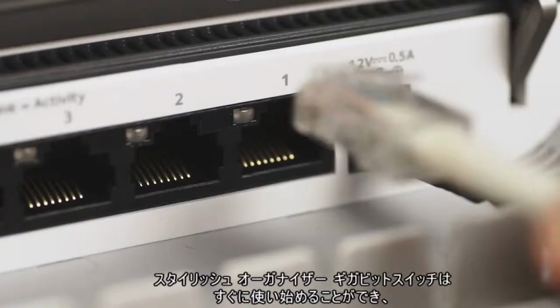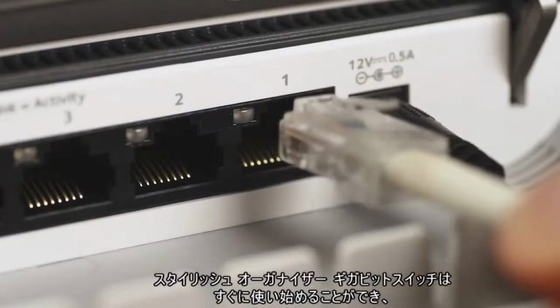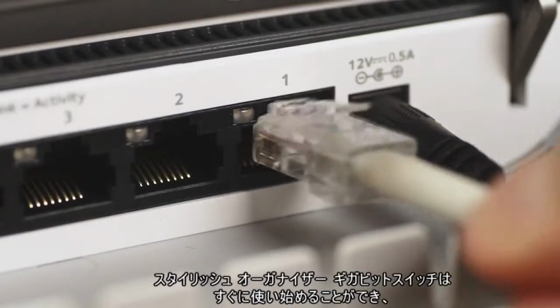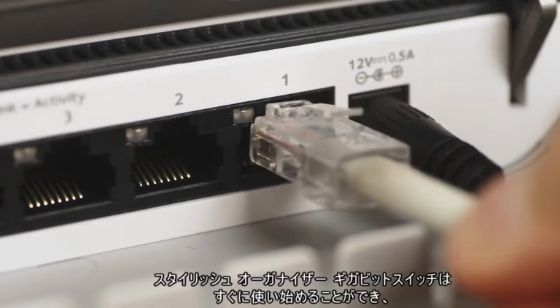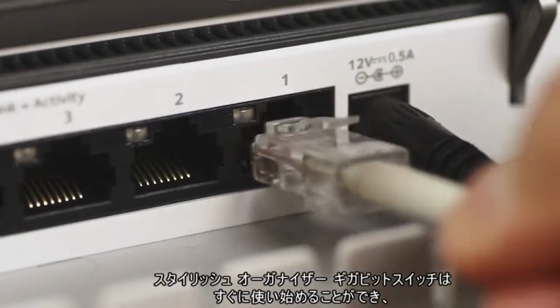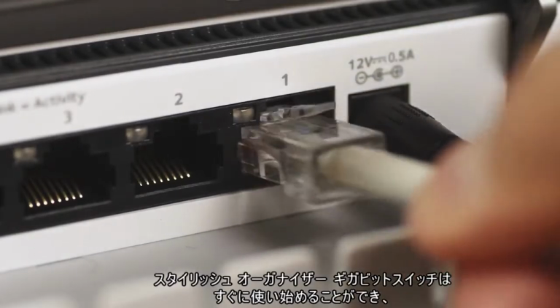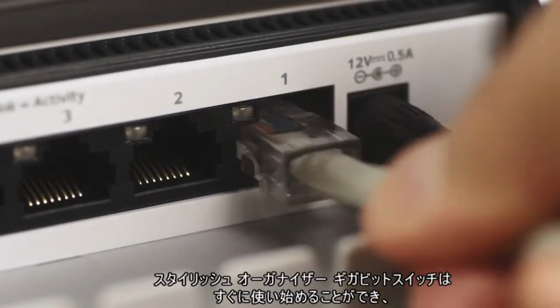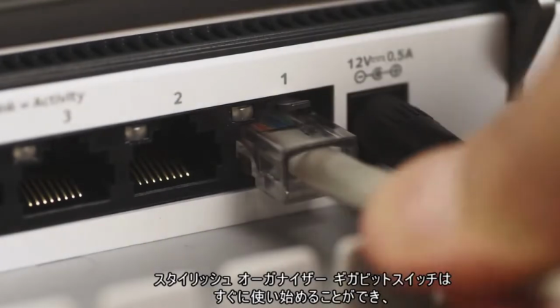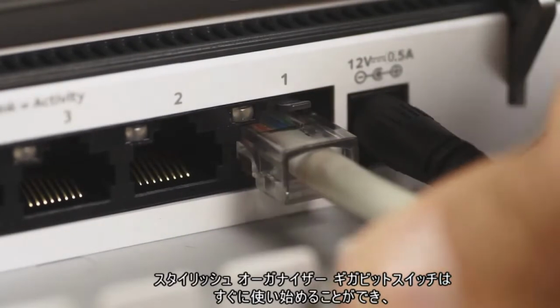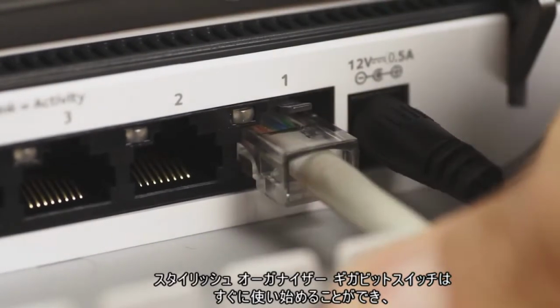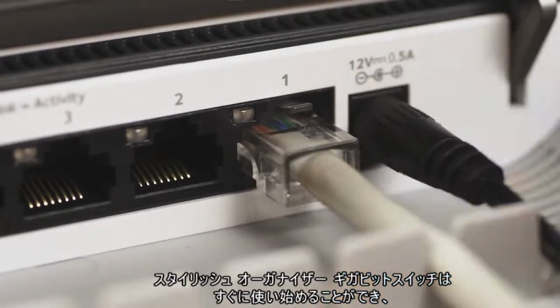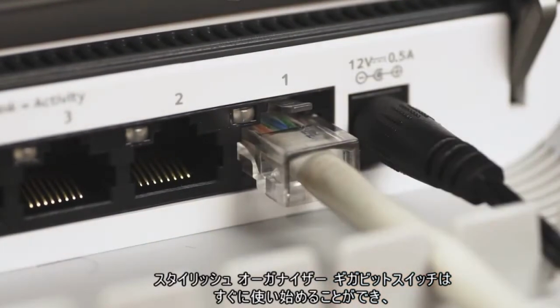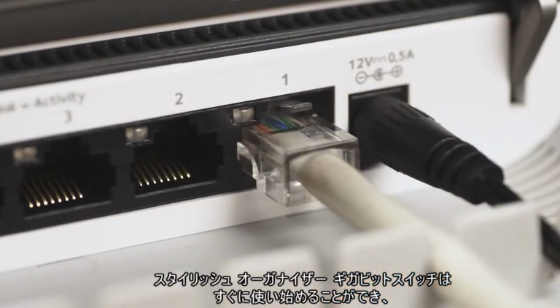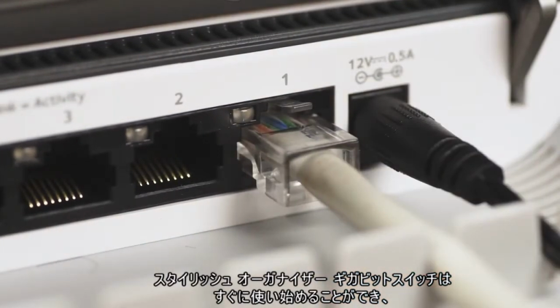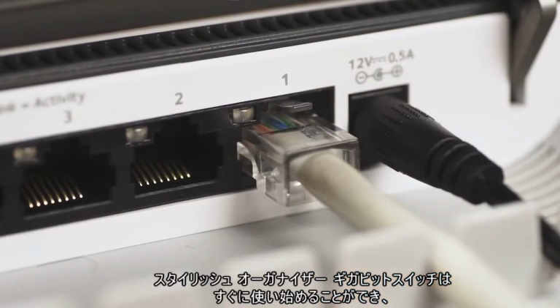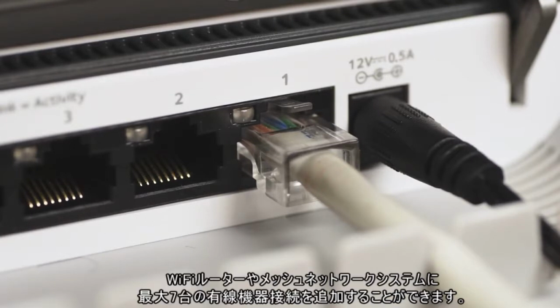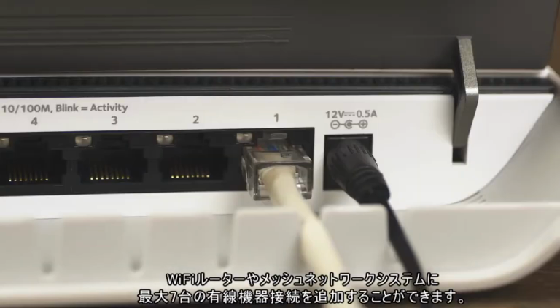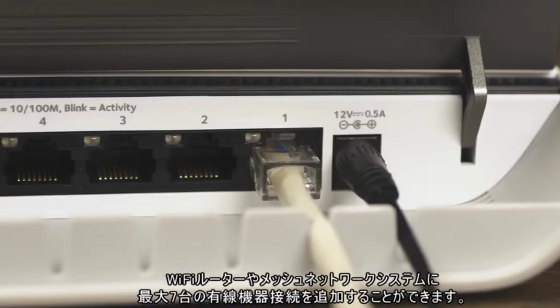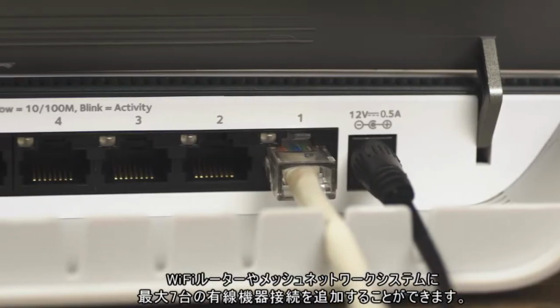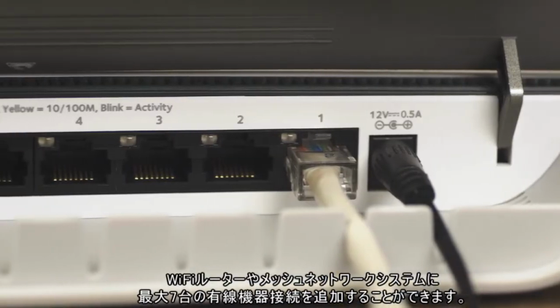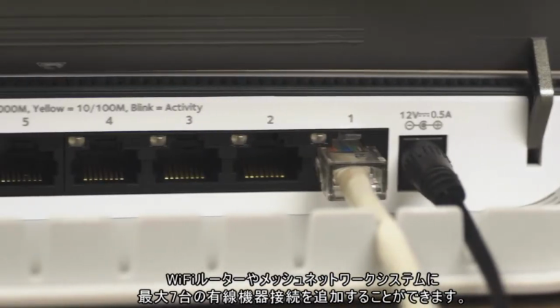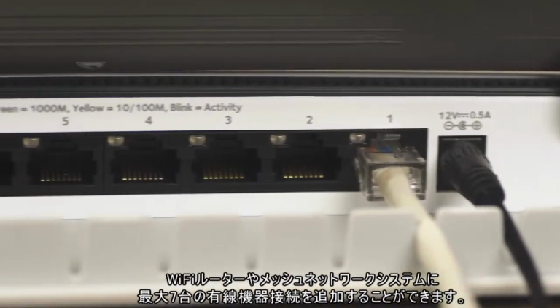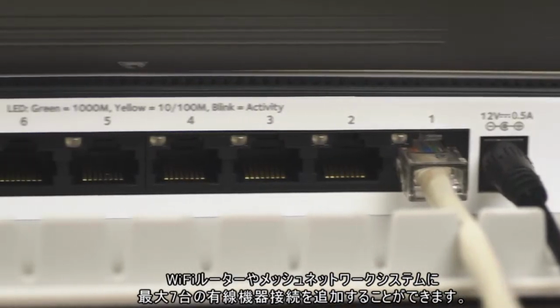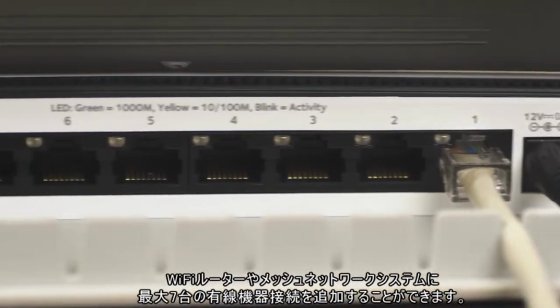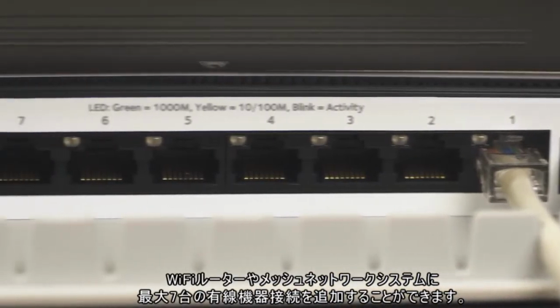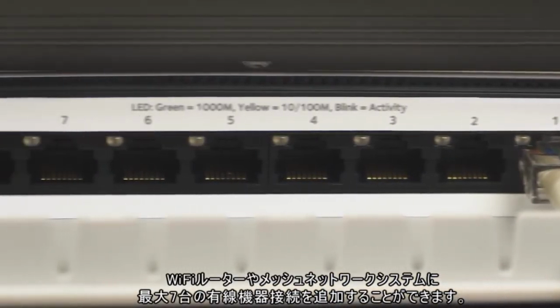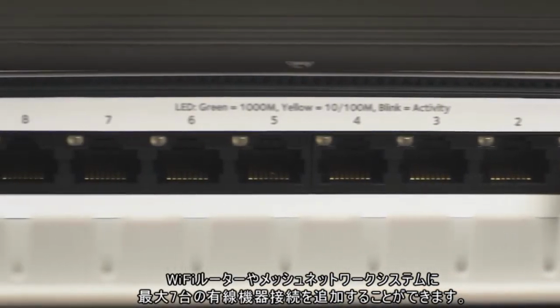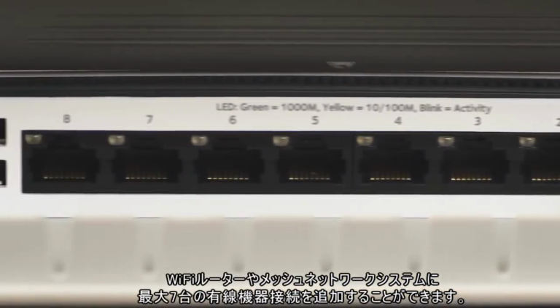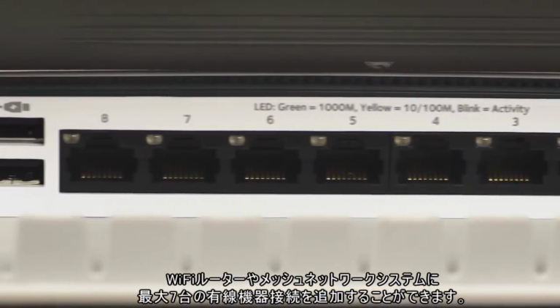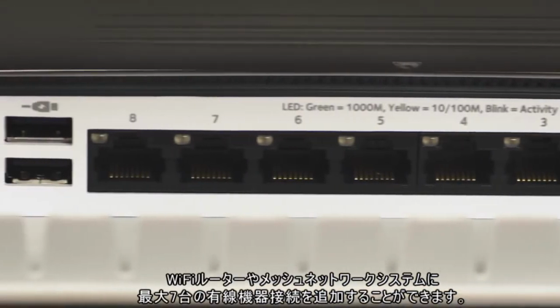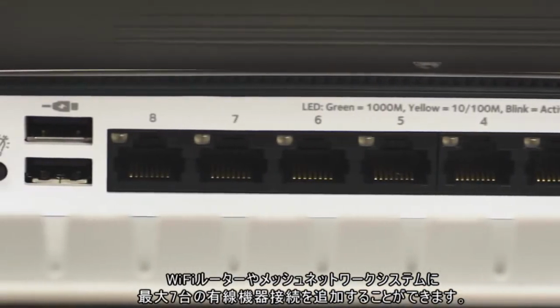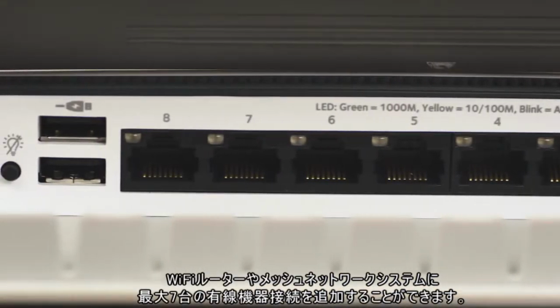The Lifestyle 900 series Gigabit Switches can be installed instantly, adding 7 wired connections to your router or Wi-Fi mesh system.